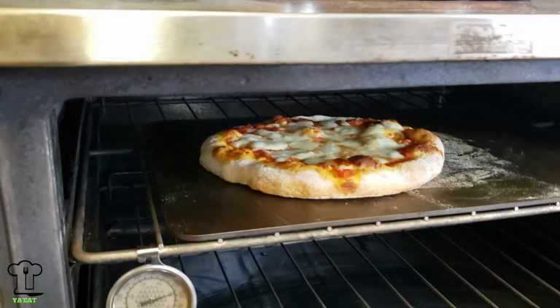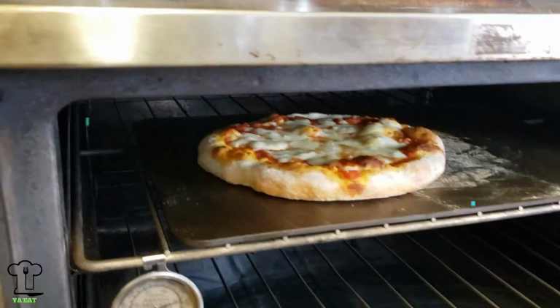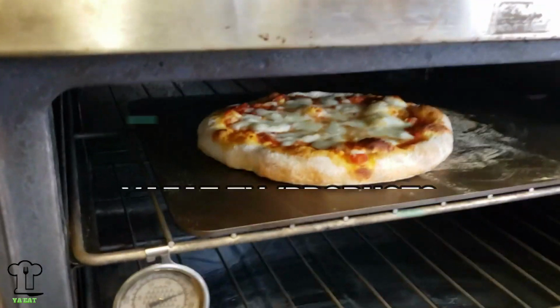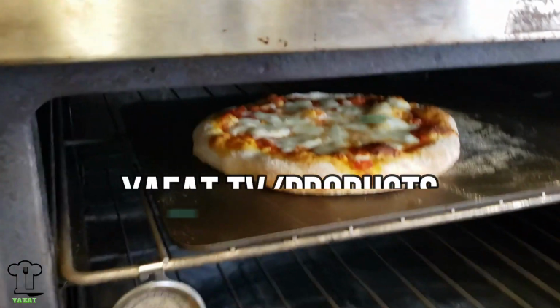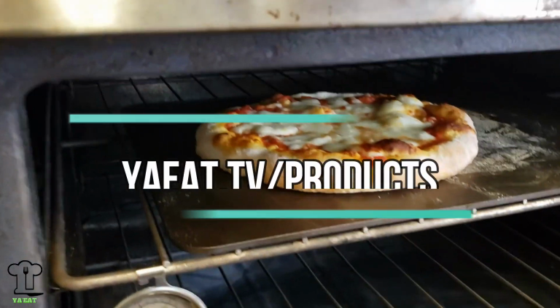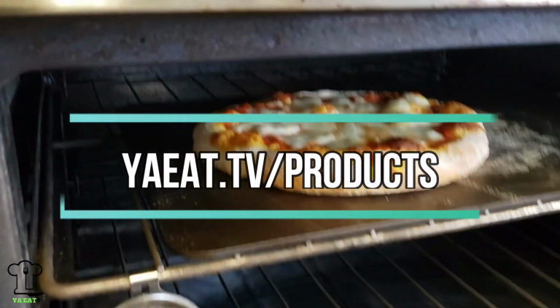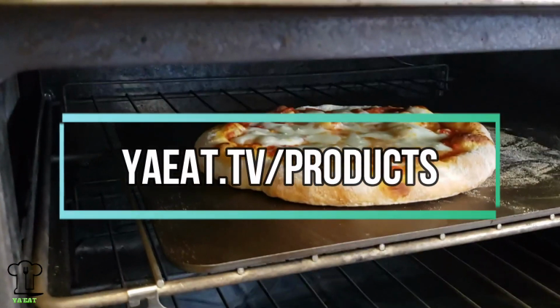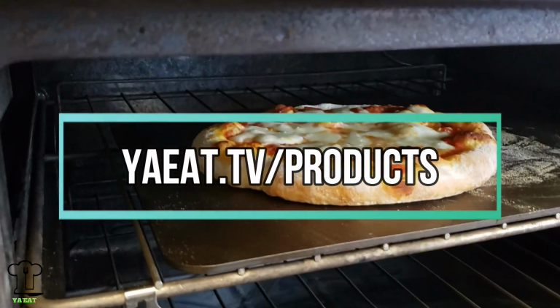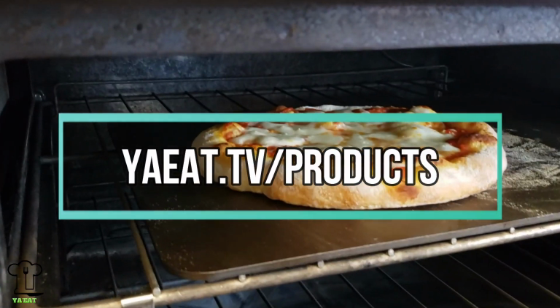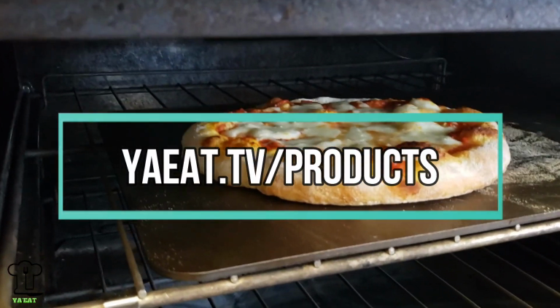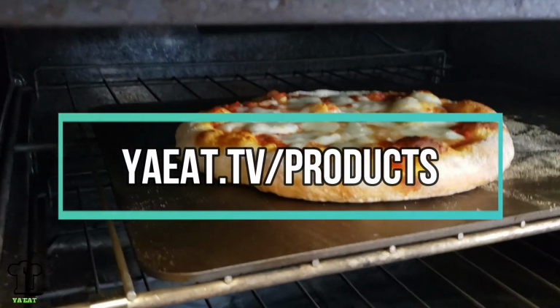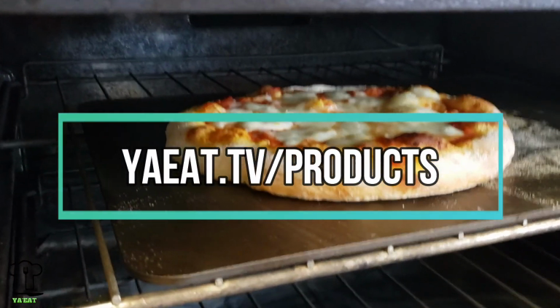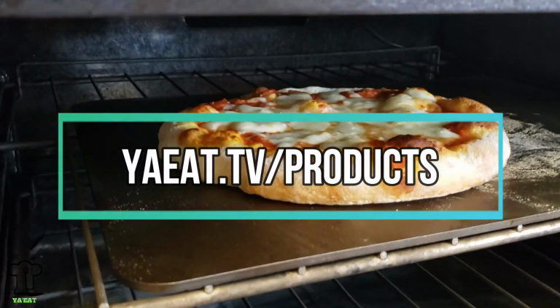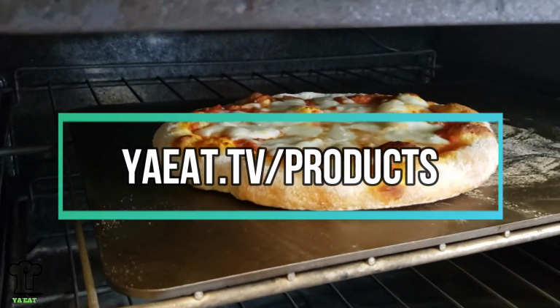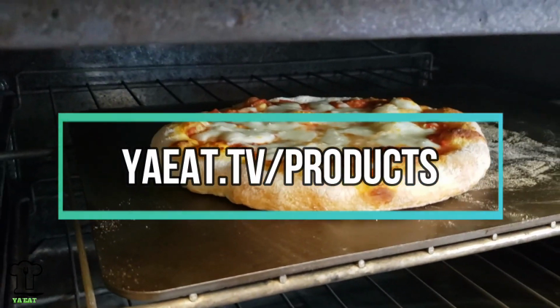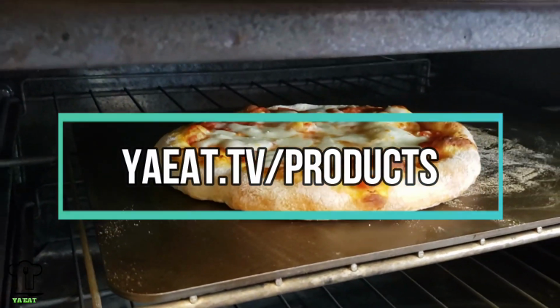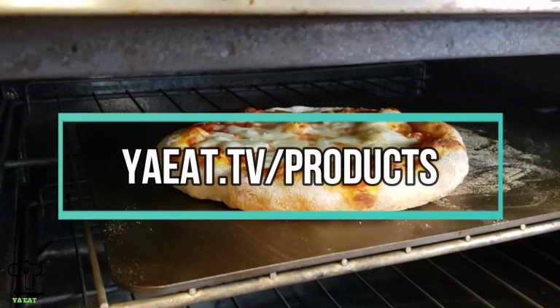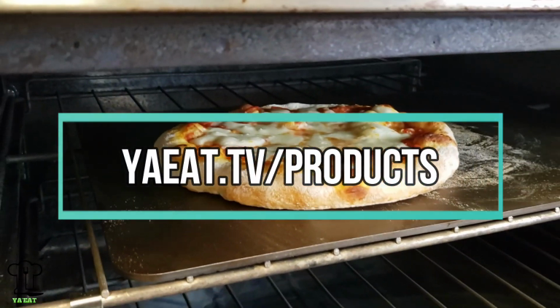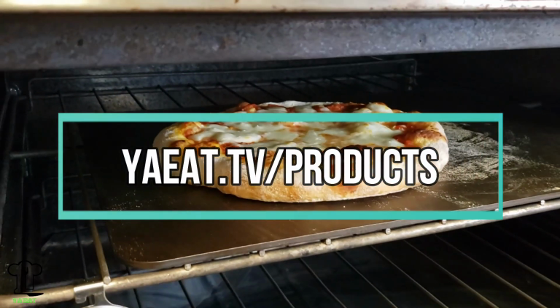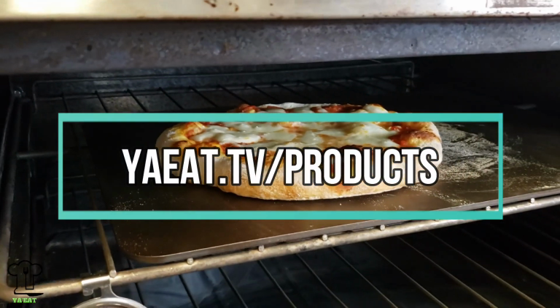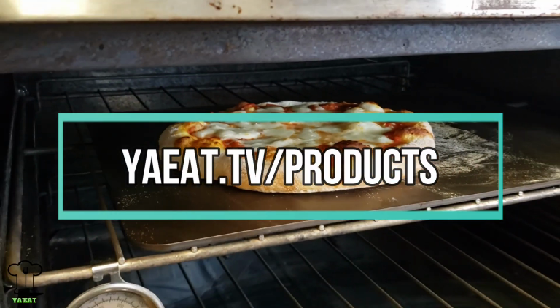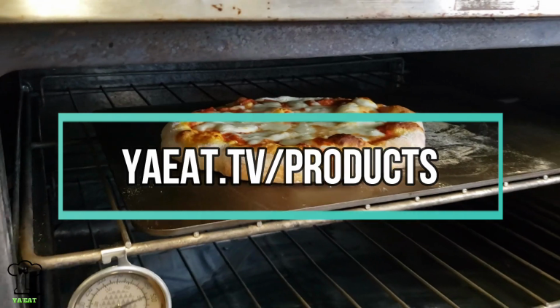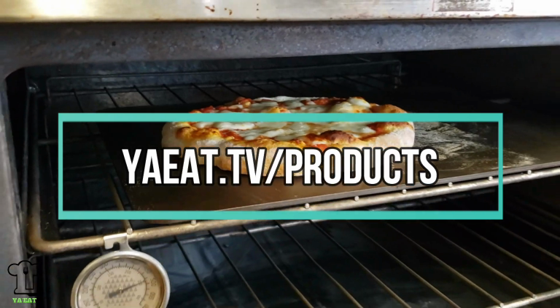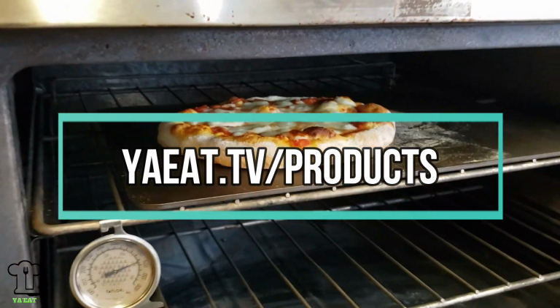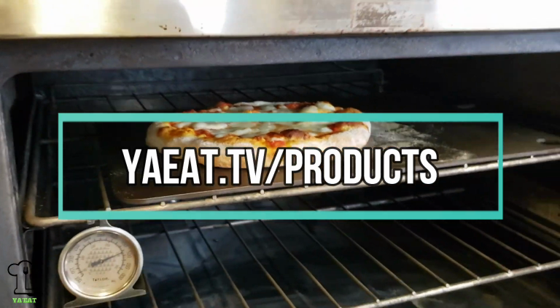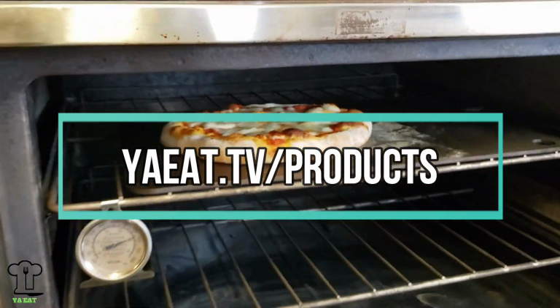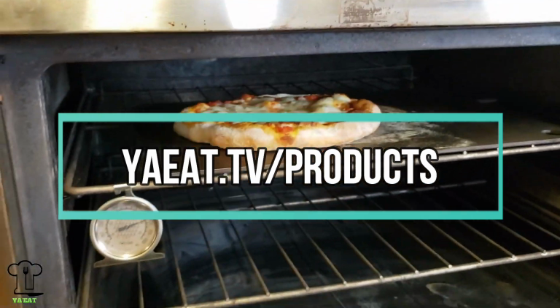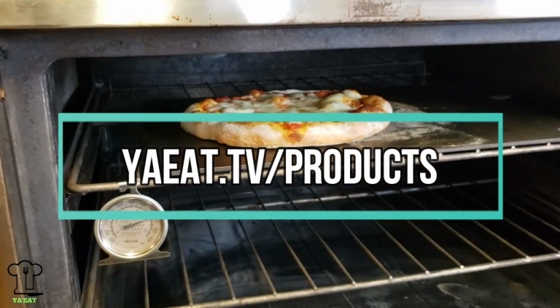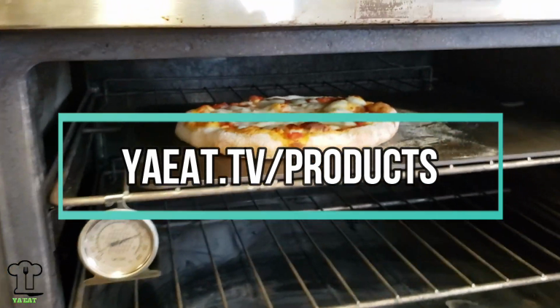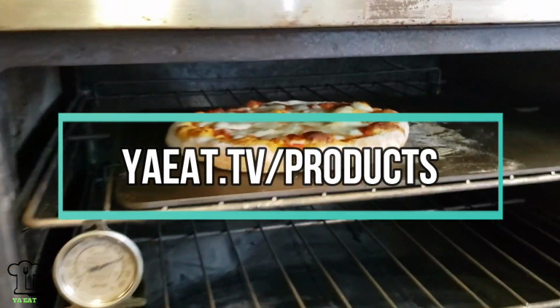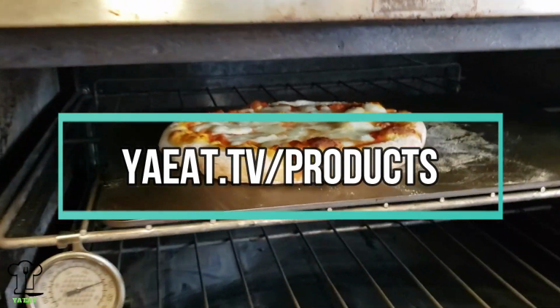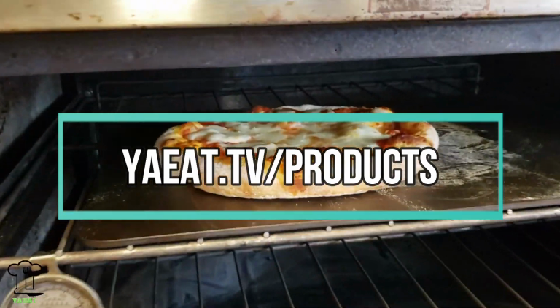If you would like to pick up the pizza steel that we used today, go to youeat.tv/products.